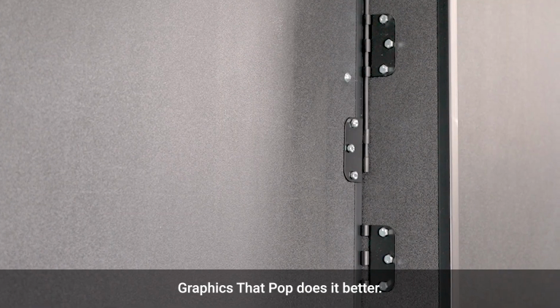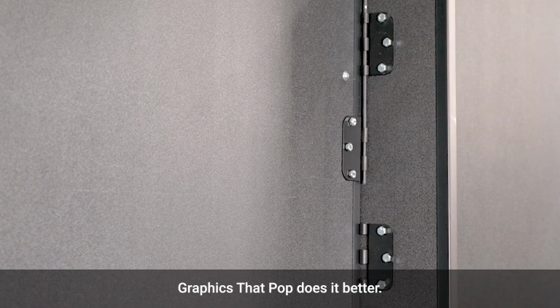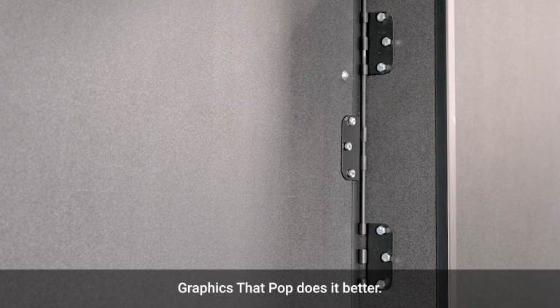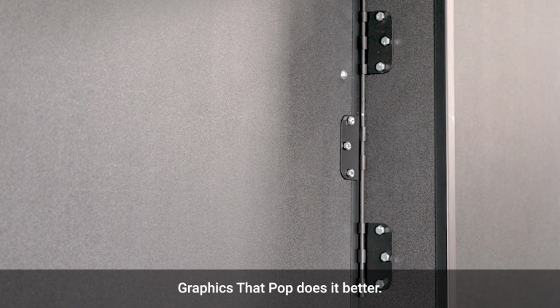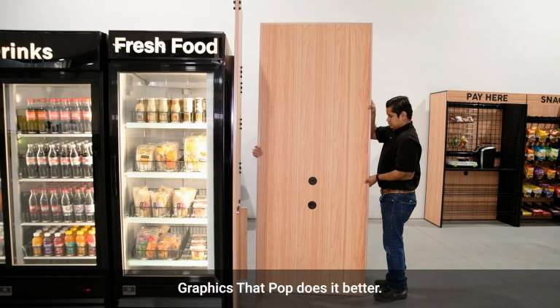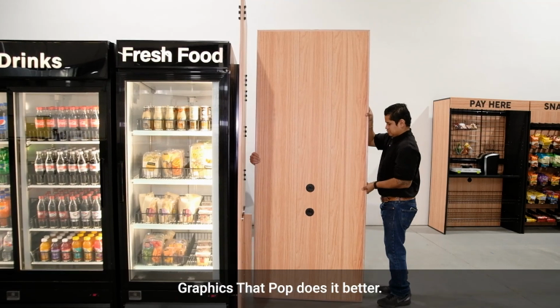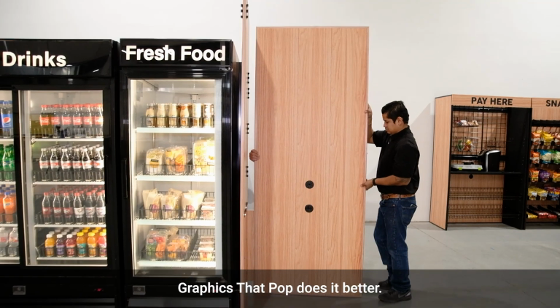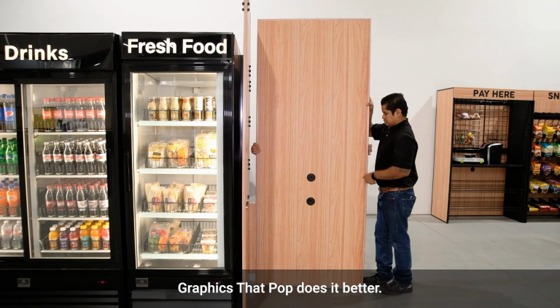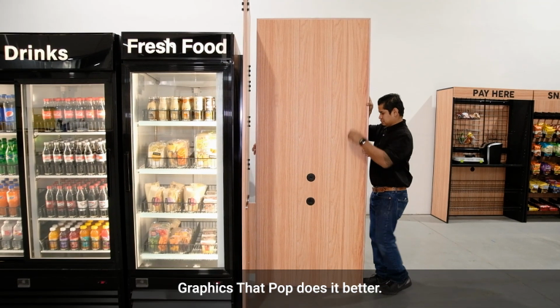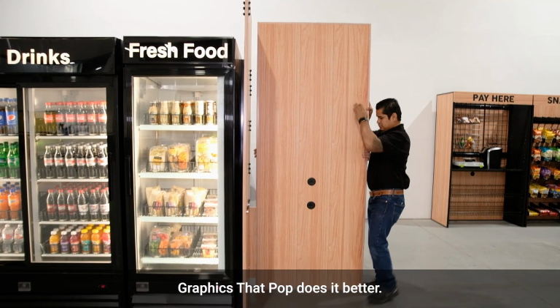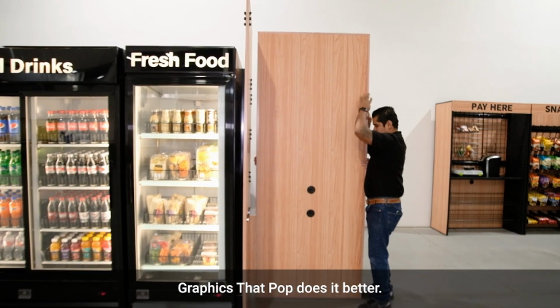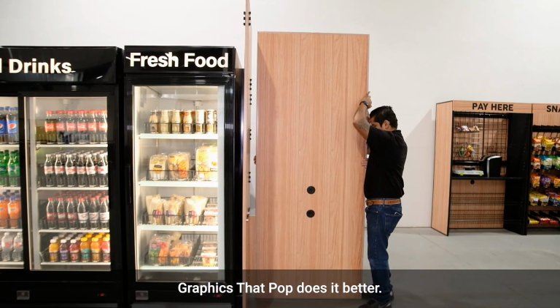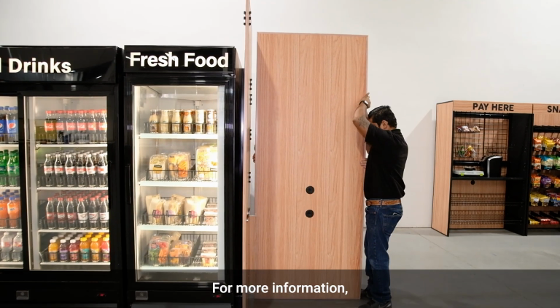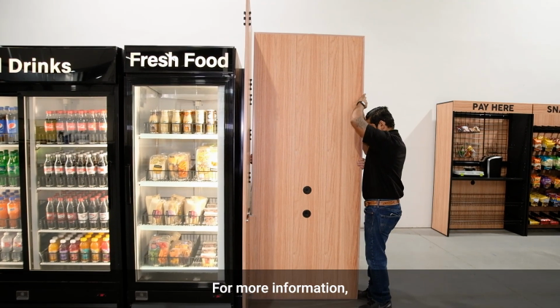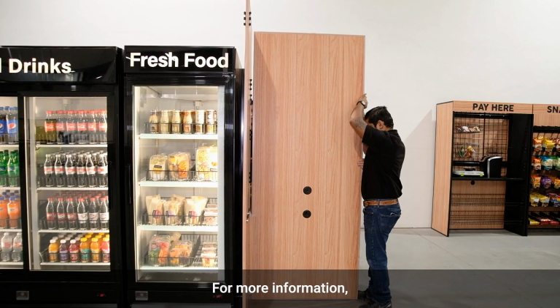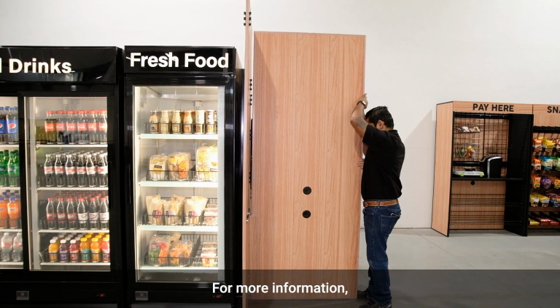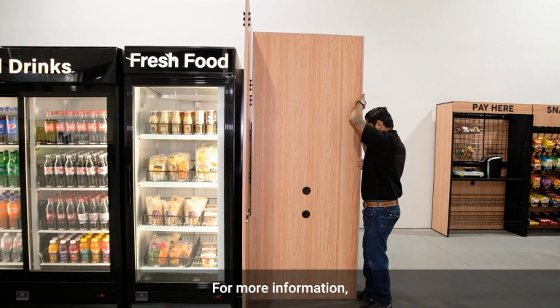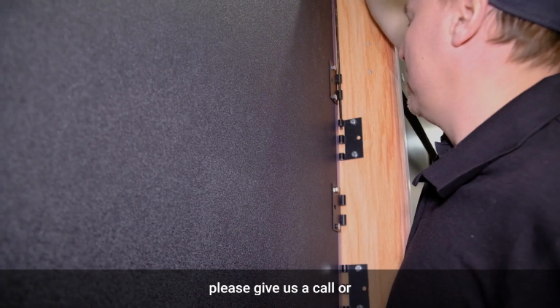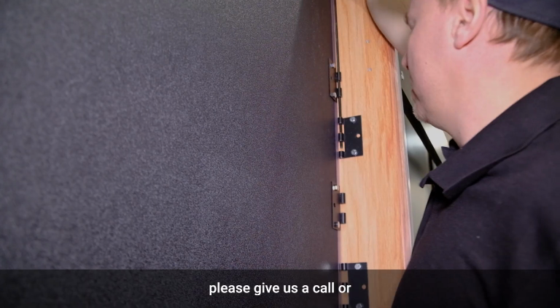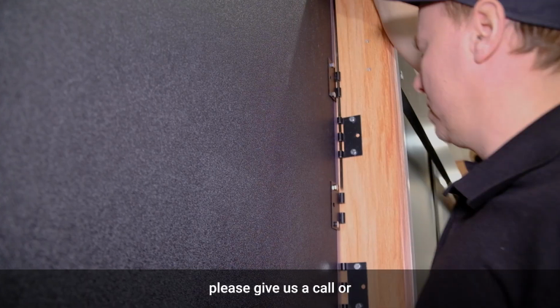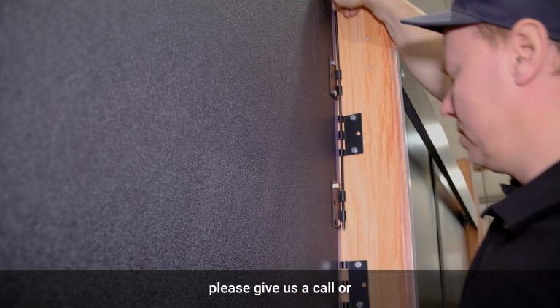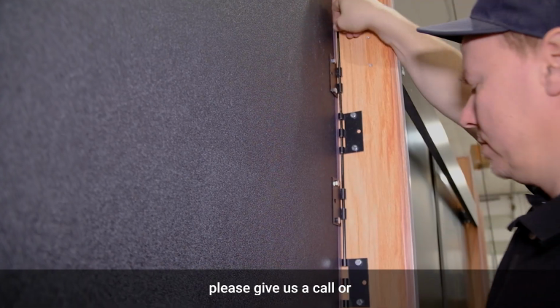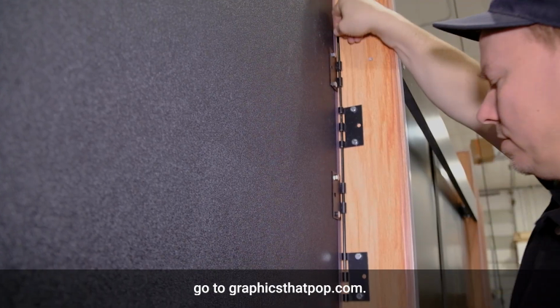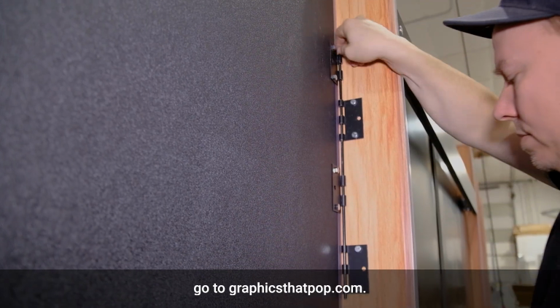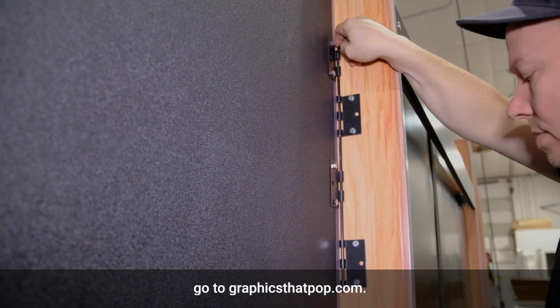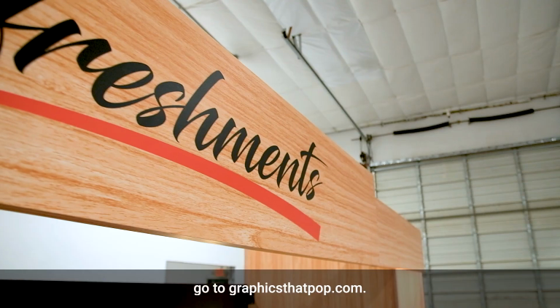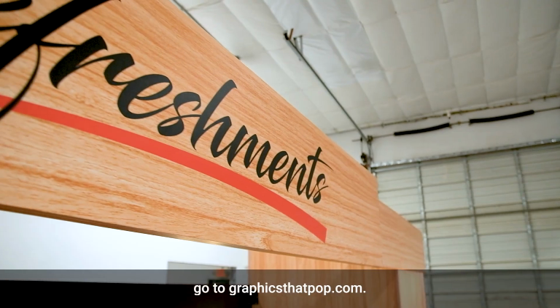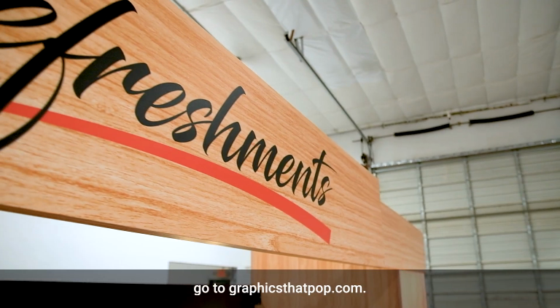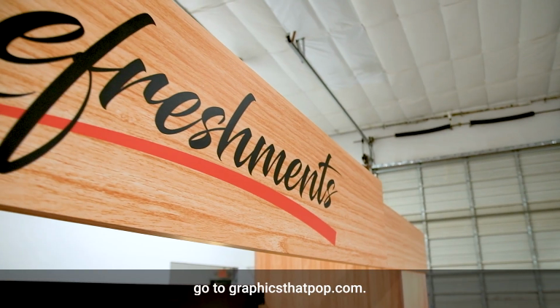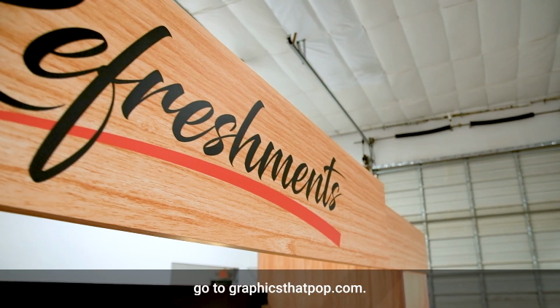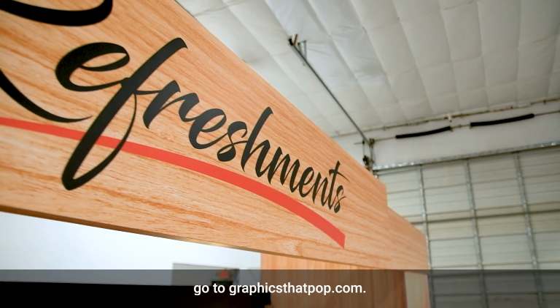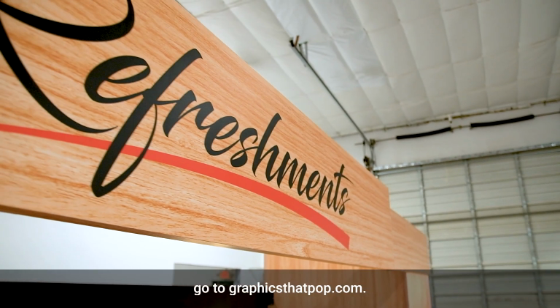Graphics That Pop does it better. For more information, please give us a call or go to graphicsatpop.com.